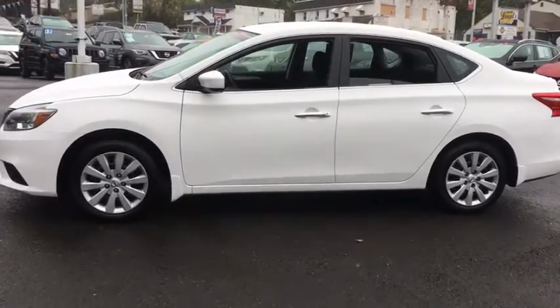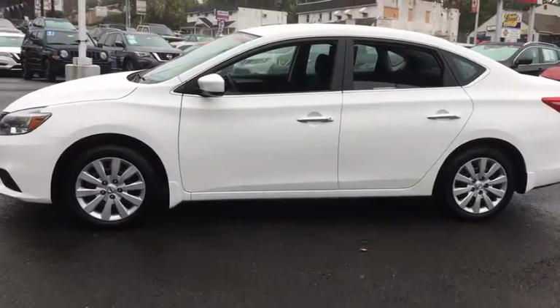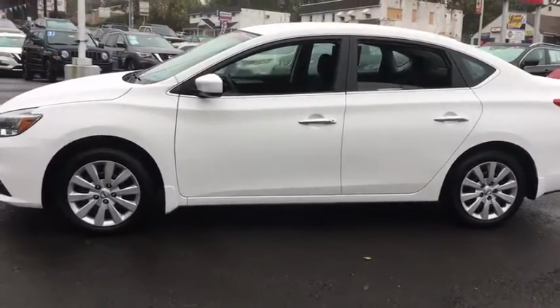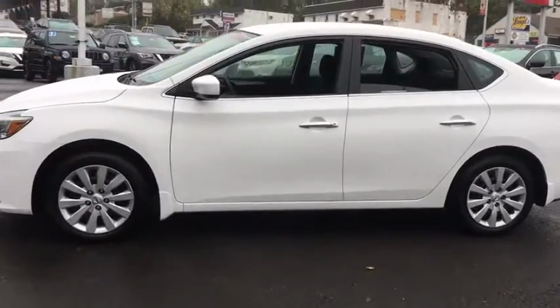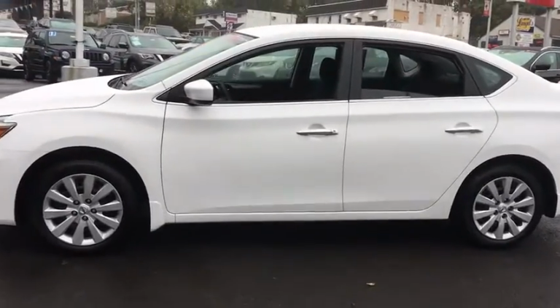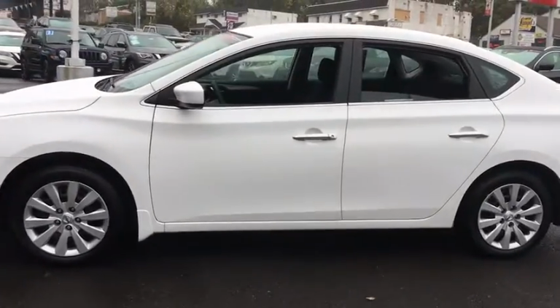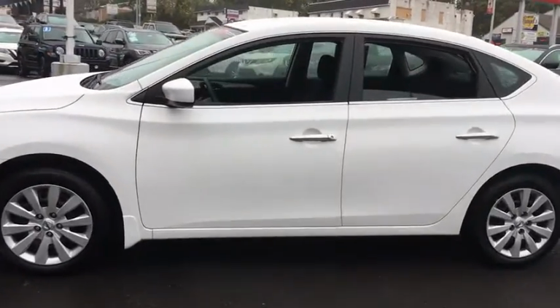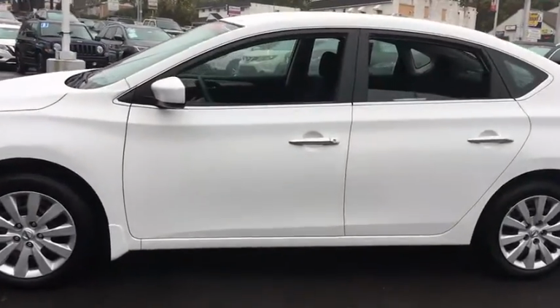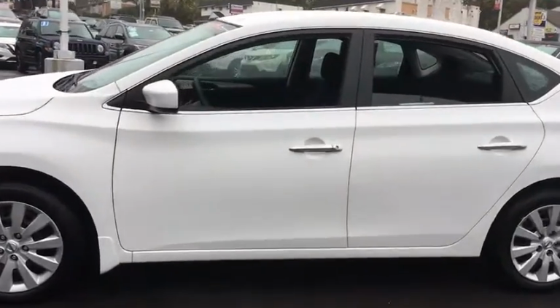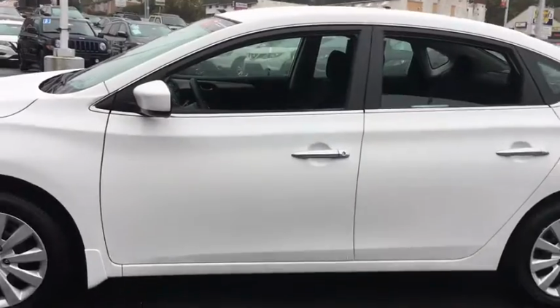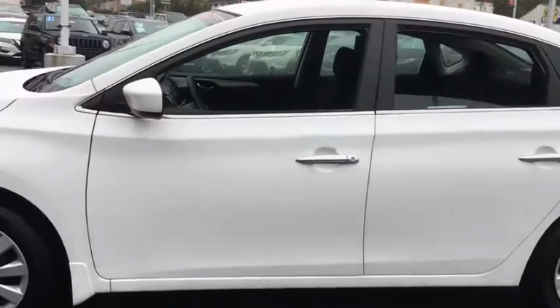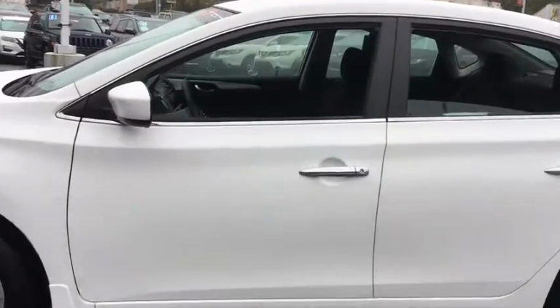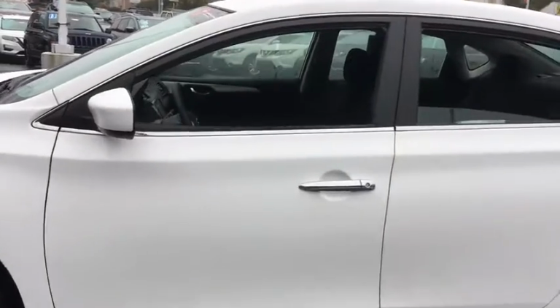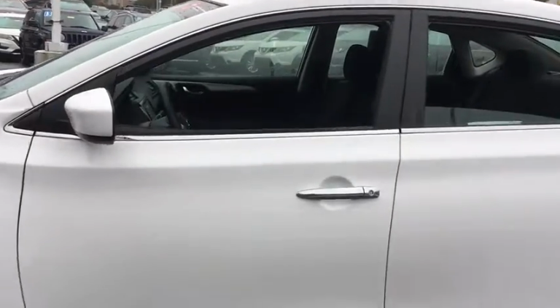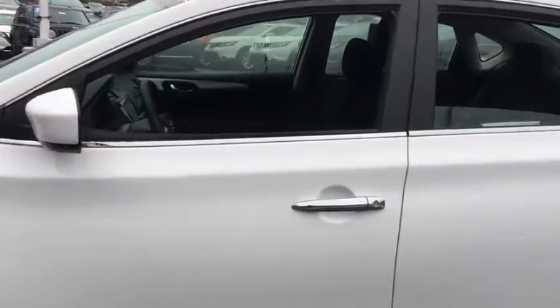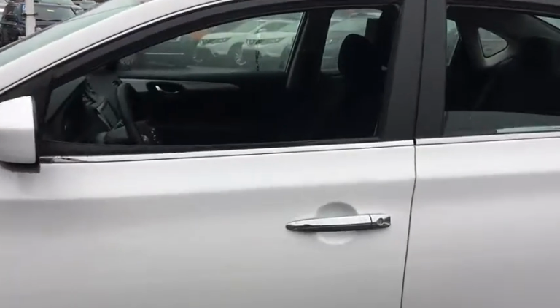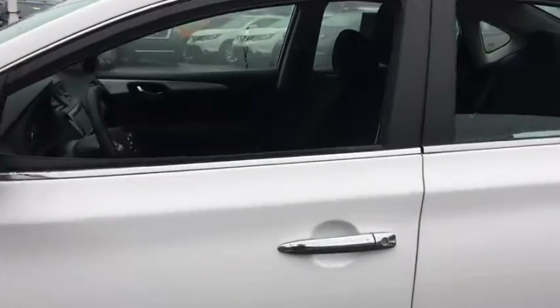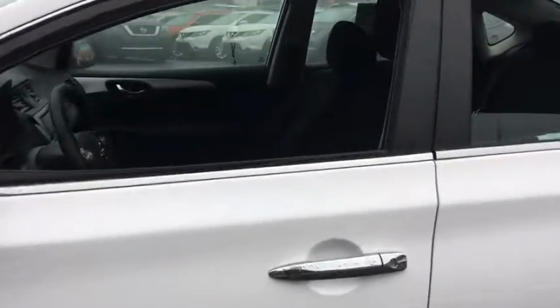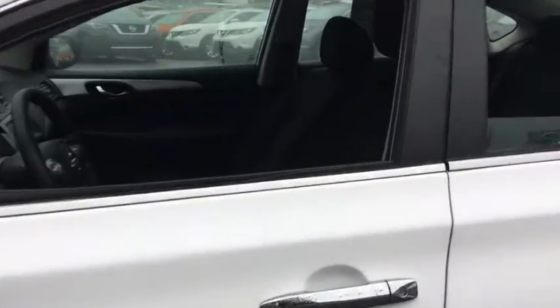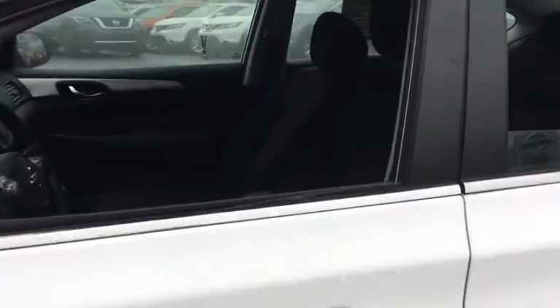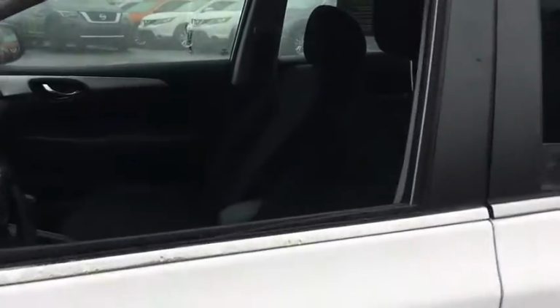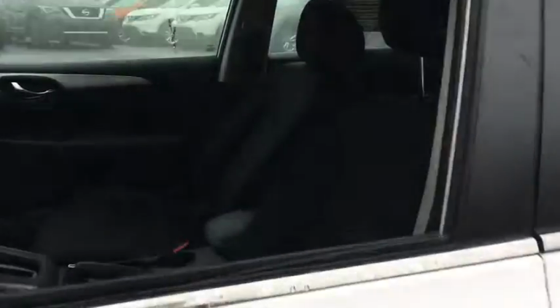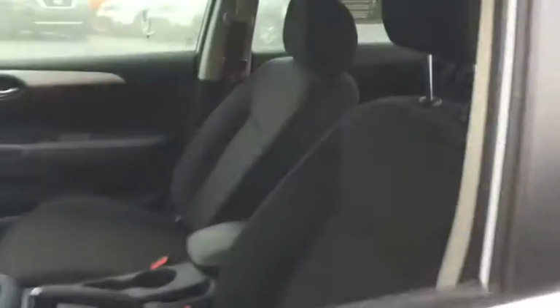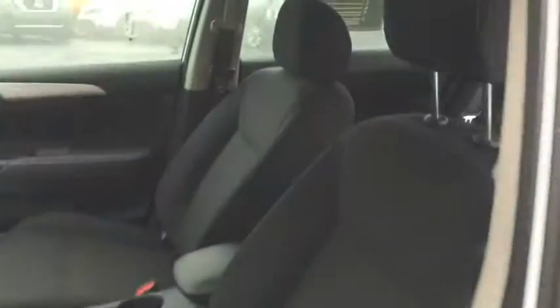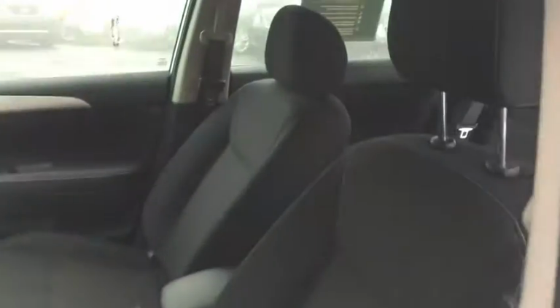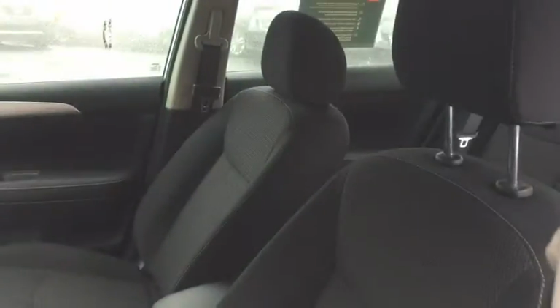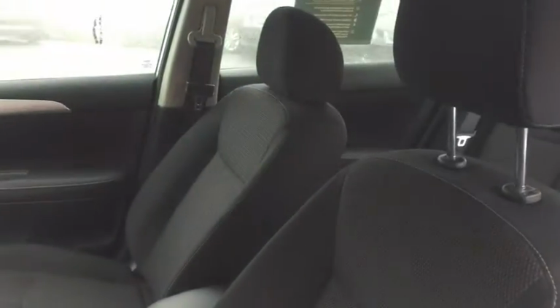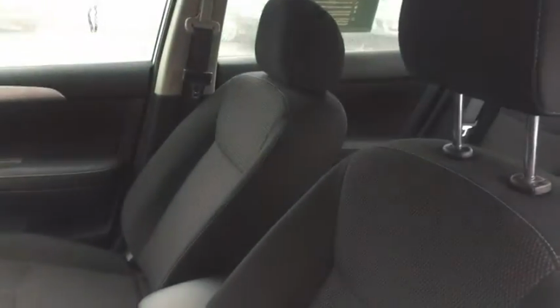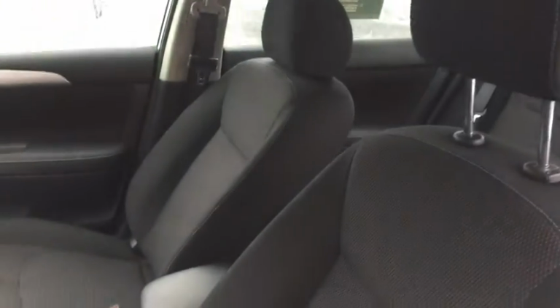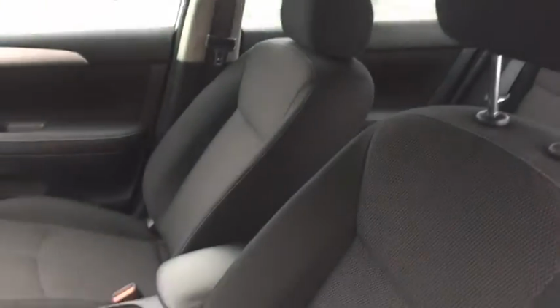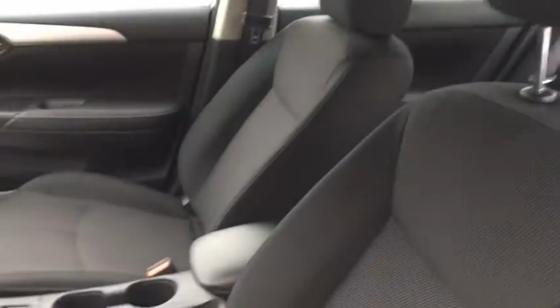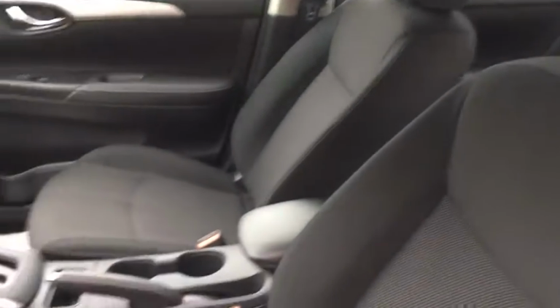This vehicle has less than 1,000 miles. Here are some of this vehicle's great options.